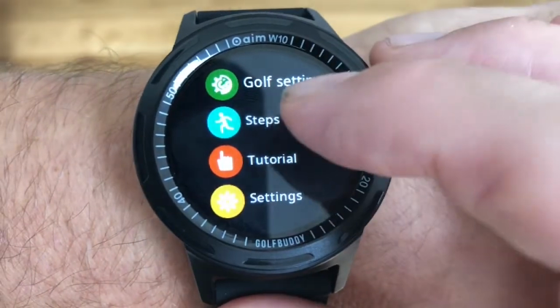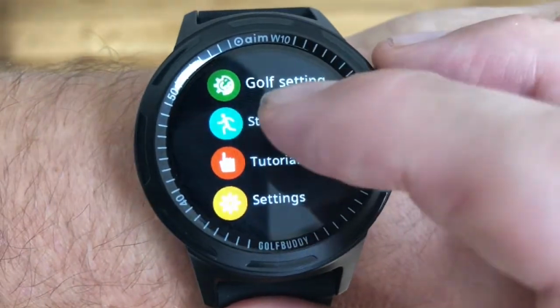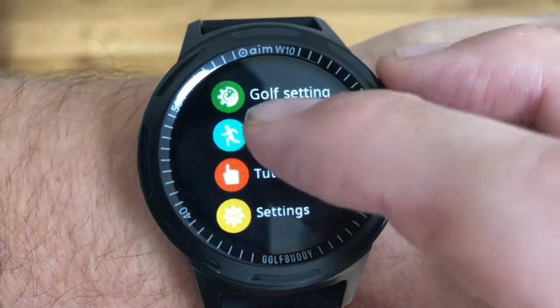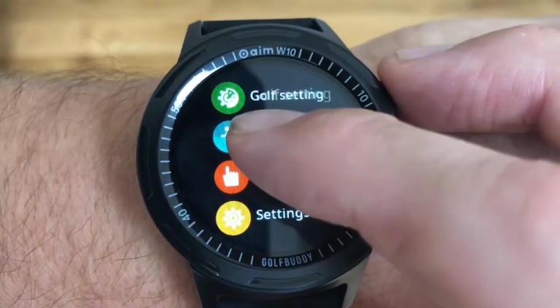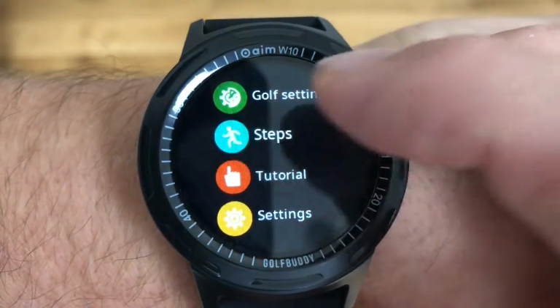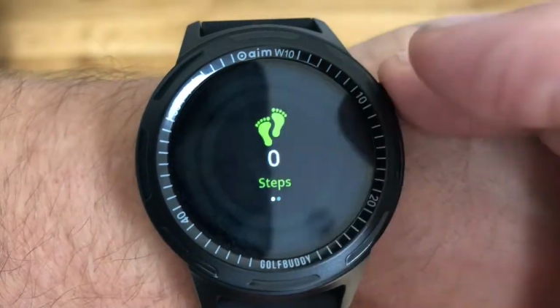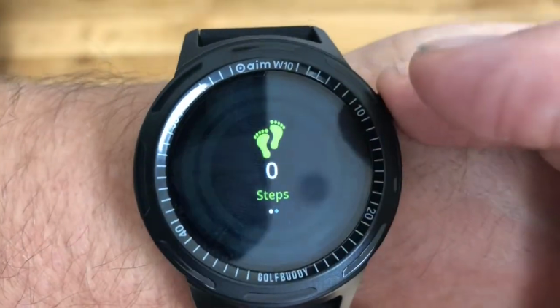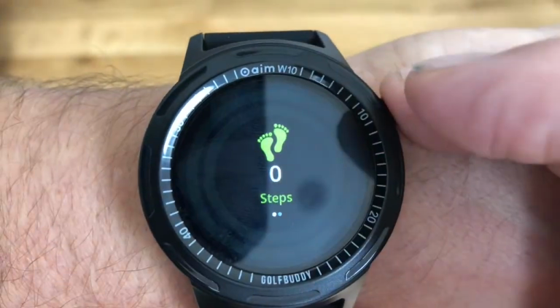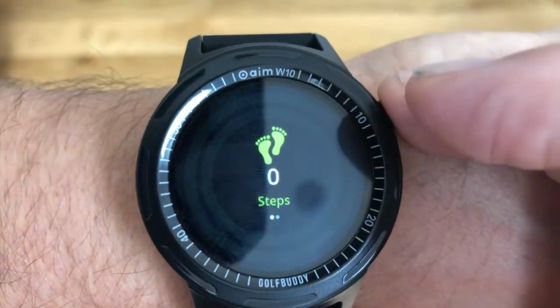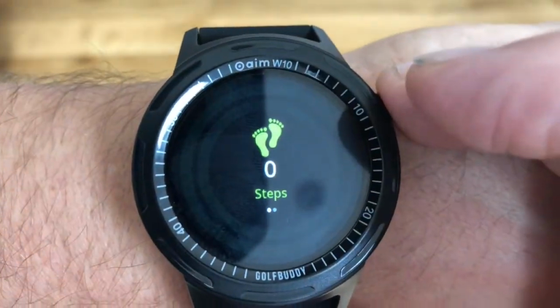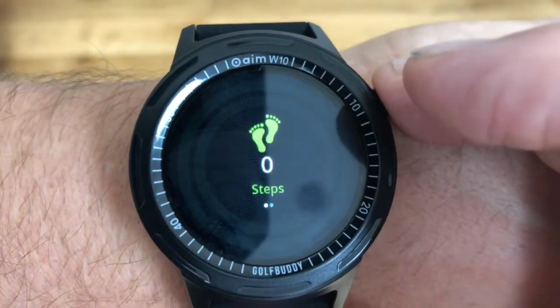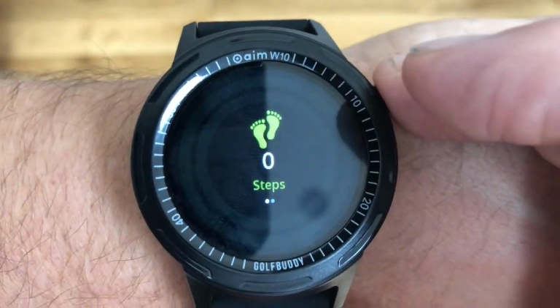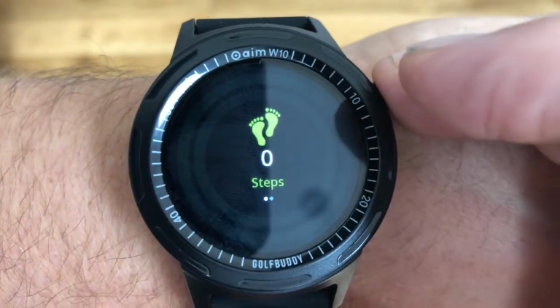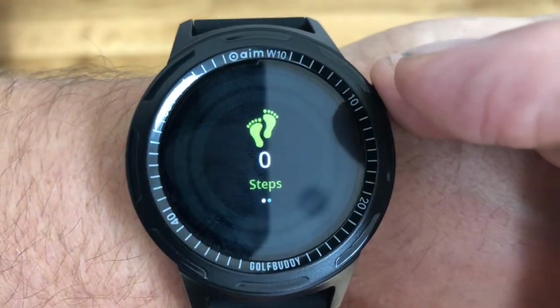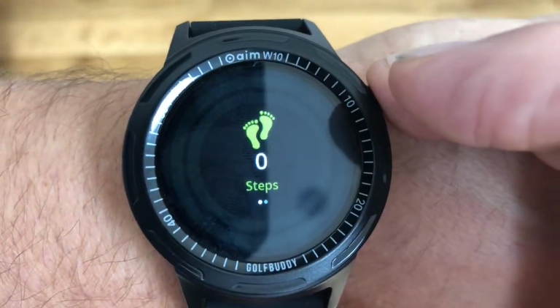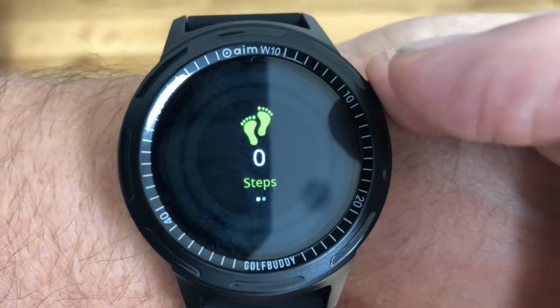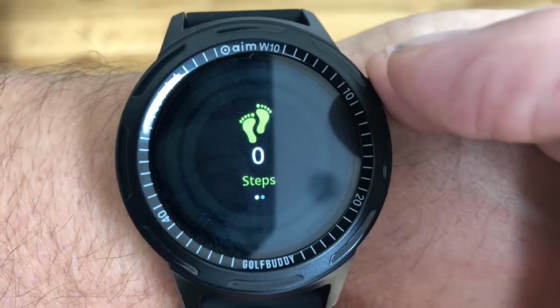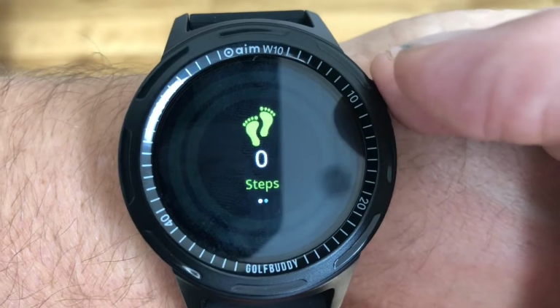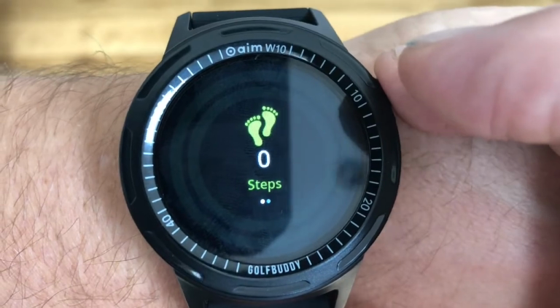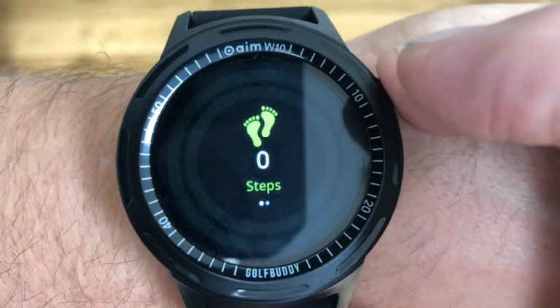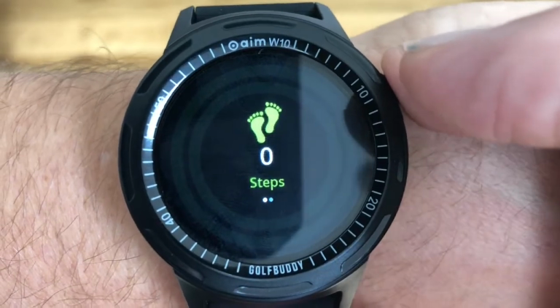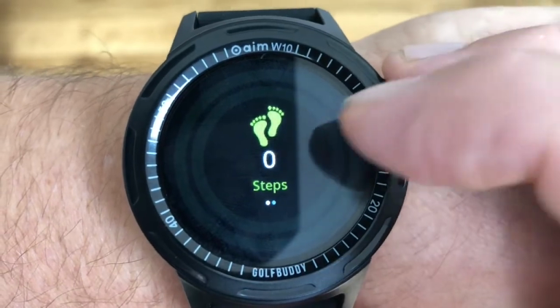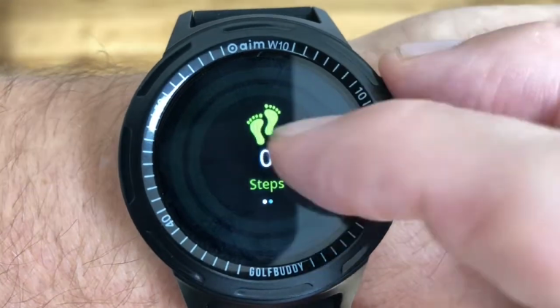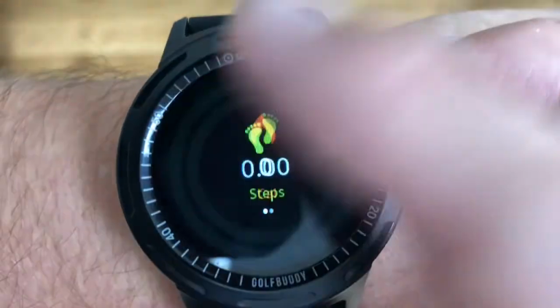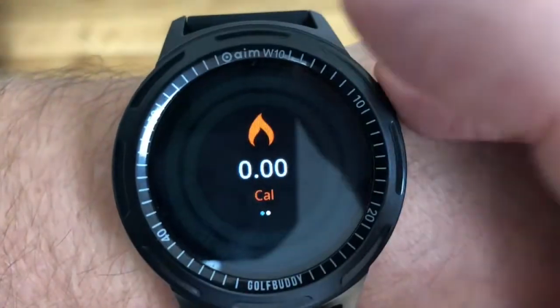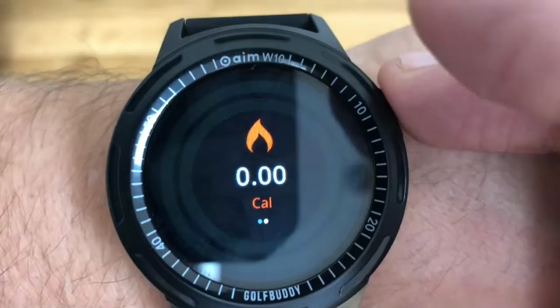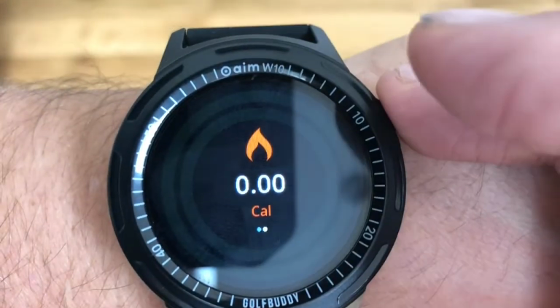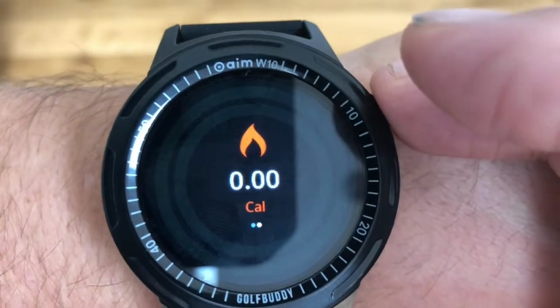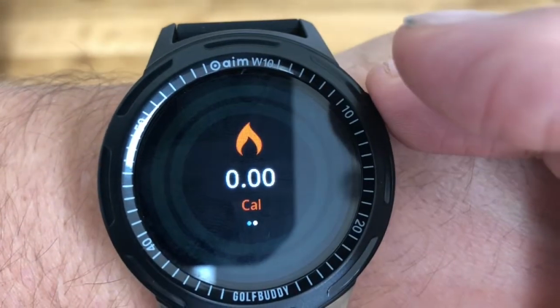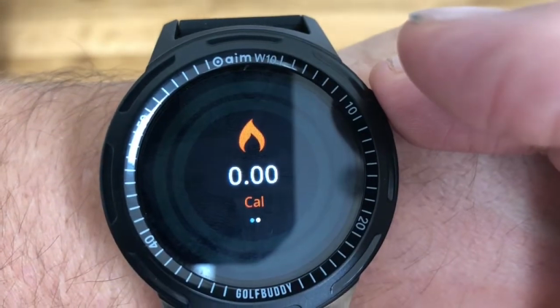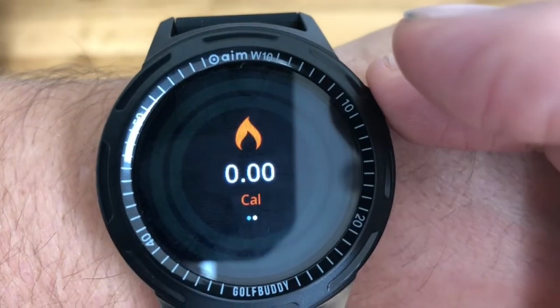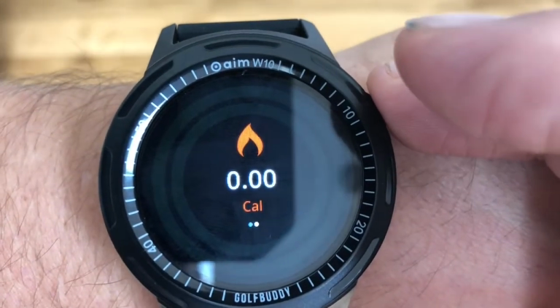If you click onto the steps feature, it's your pedometer — it tells you how many steps you do during the day and also how many calories you burn.